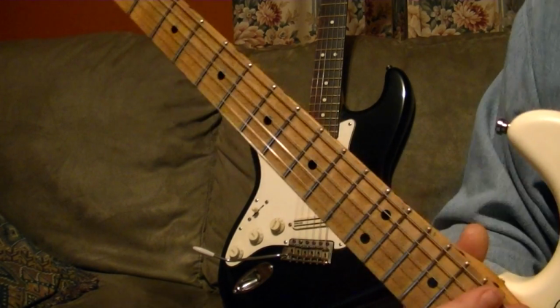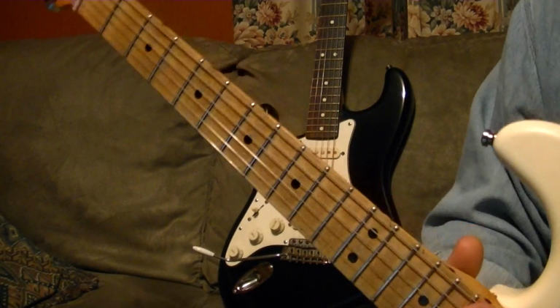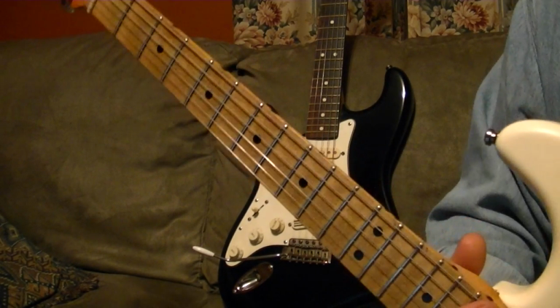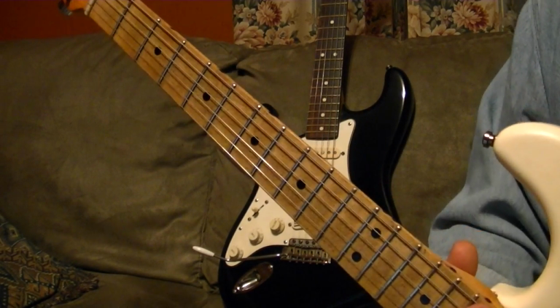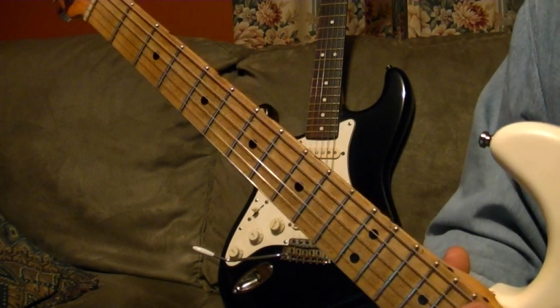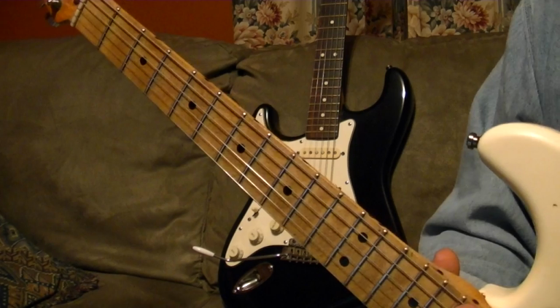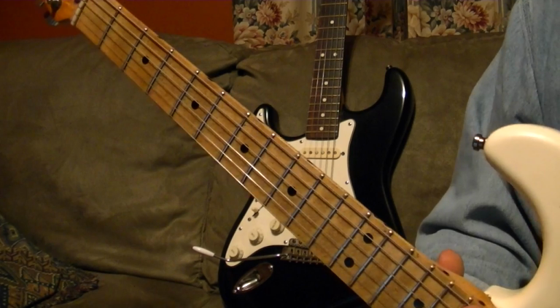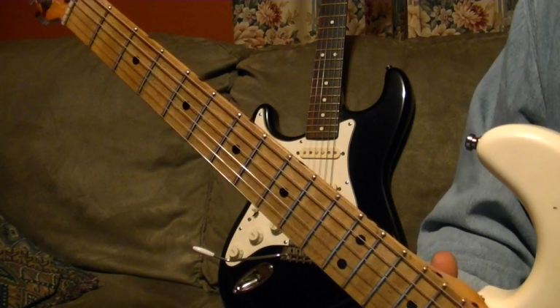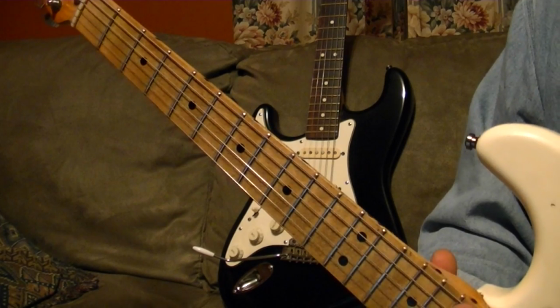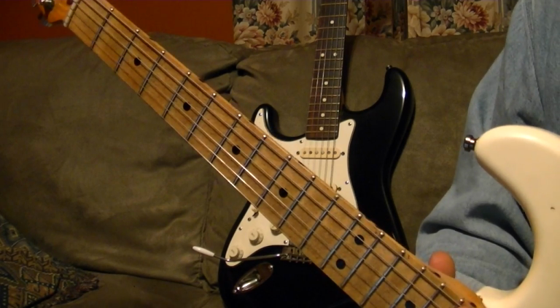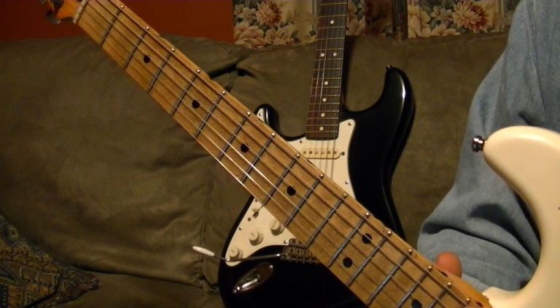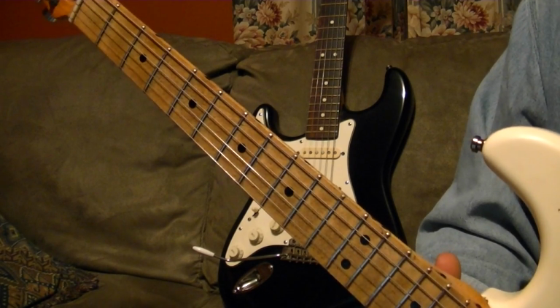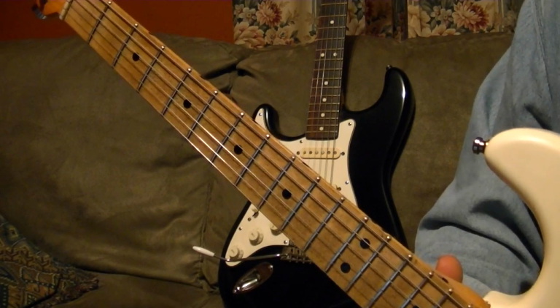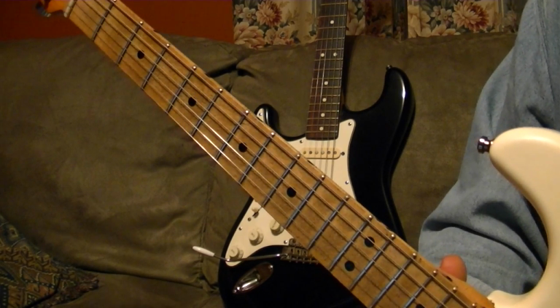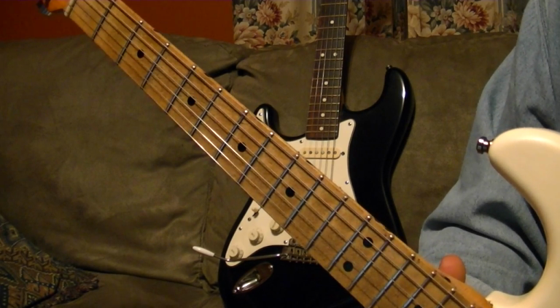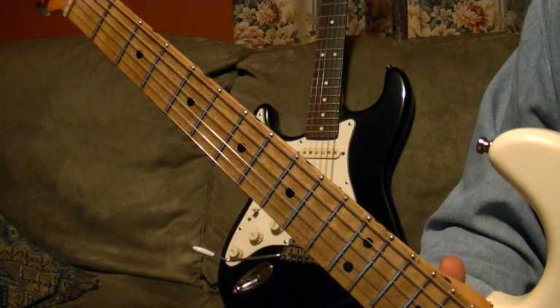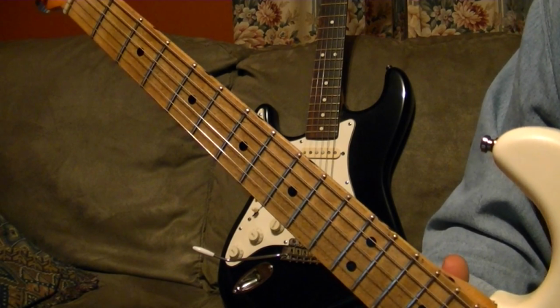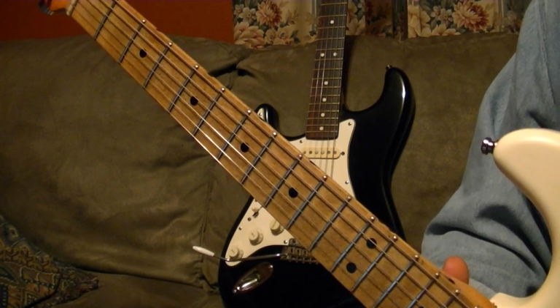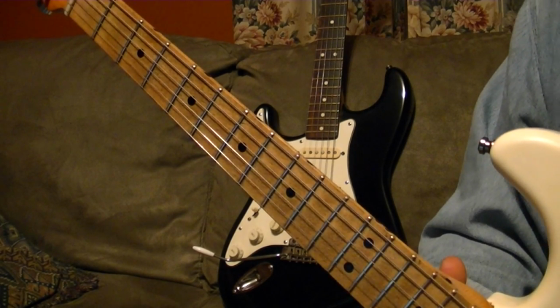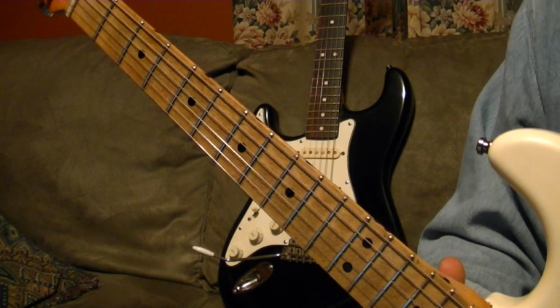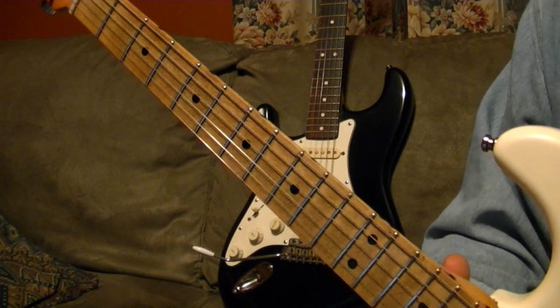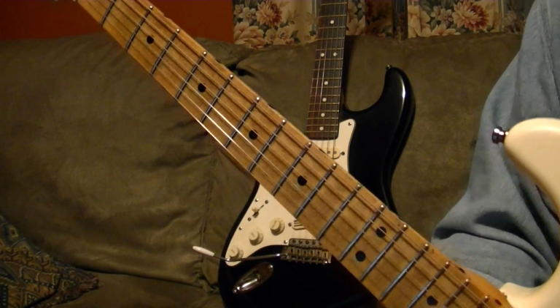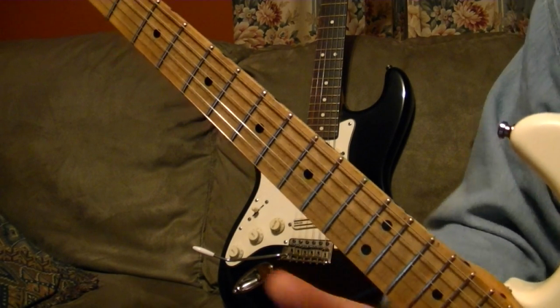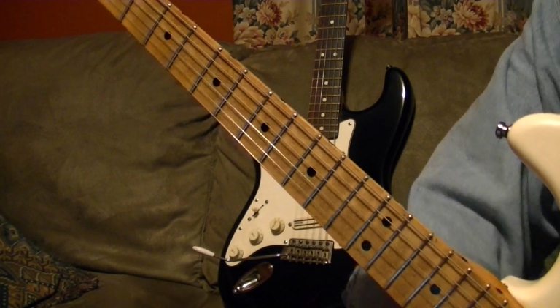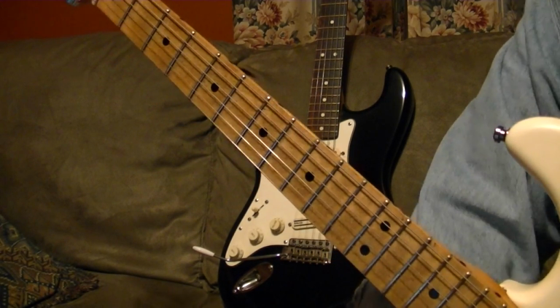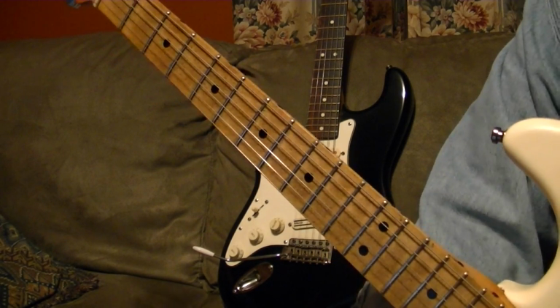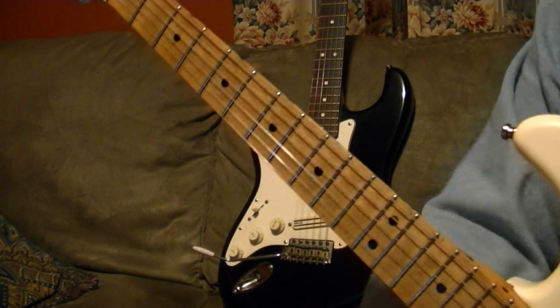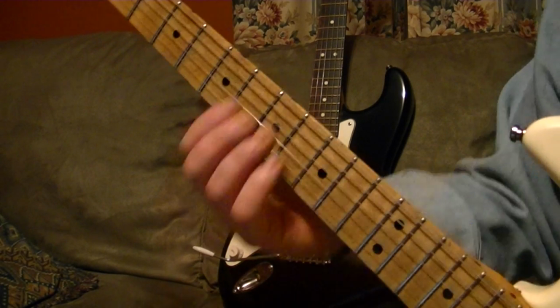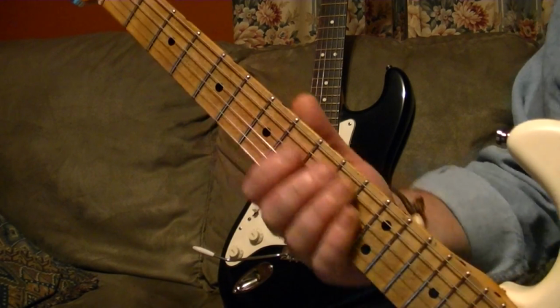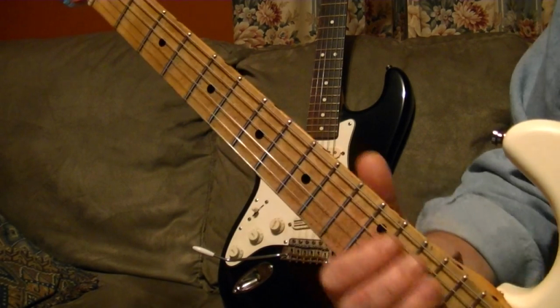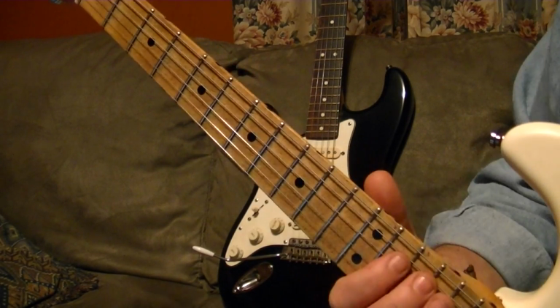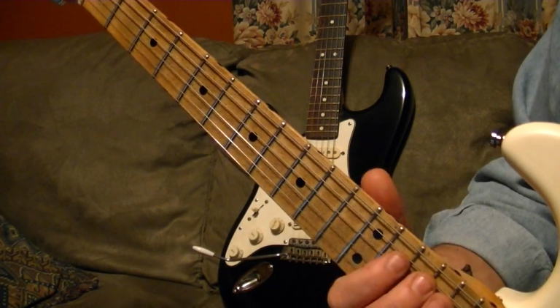I'll go through a quick couple of bars and then I'll break it down for you, okay? Here we go.